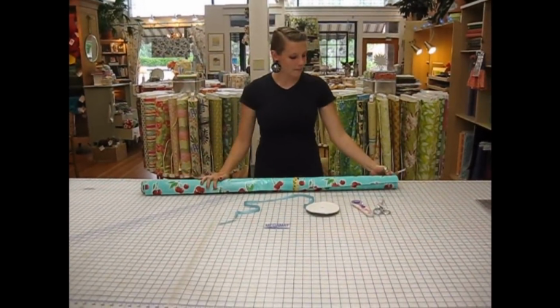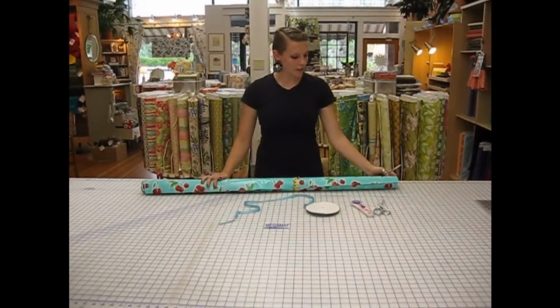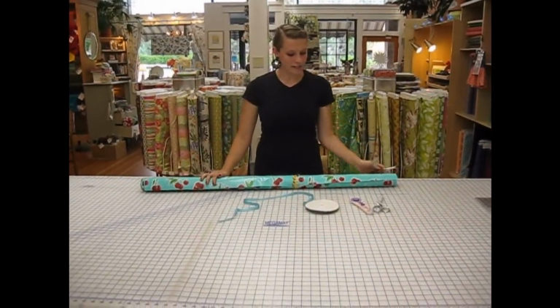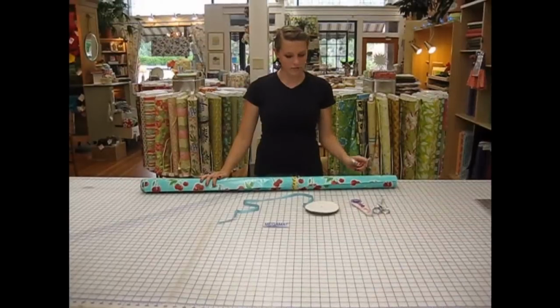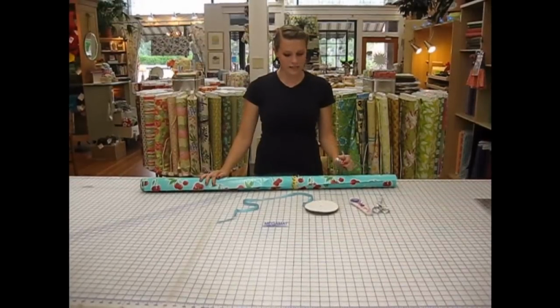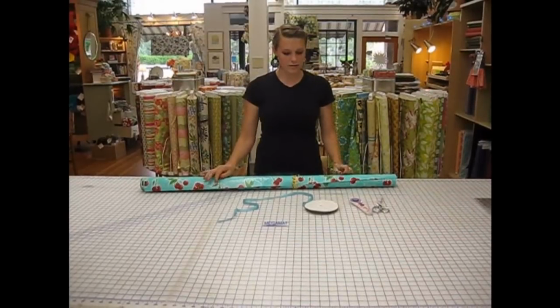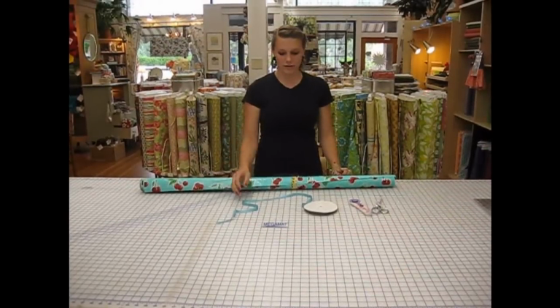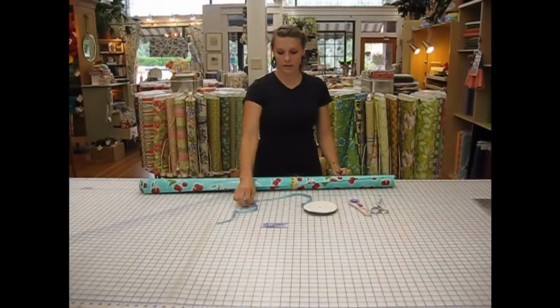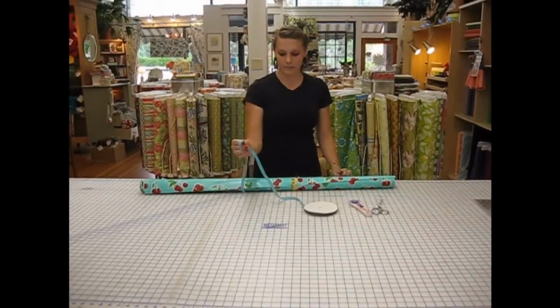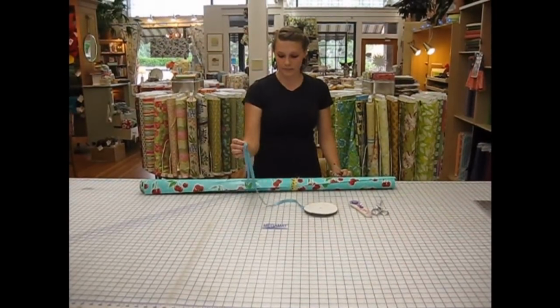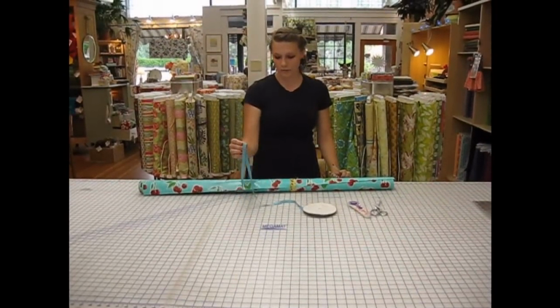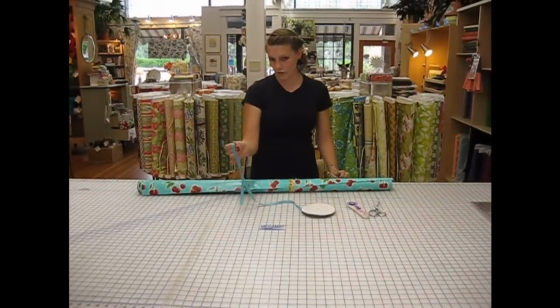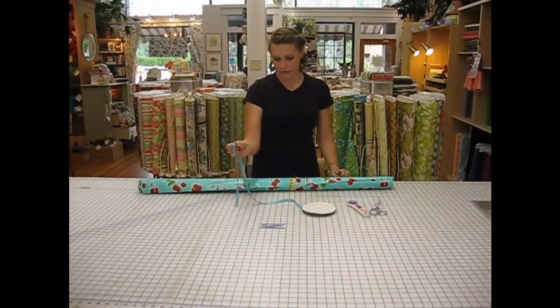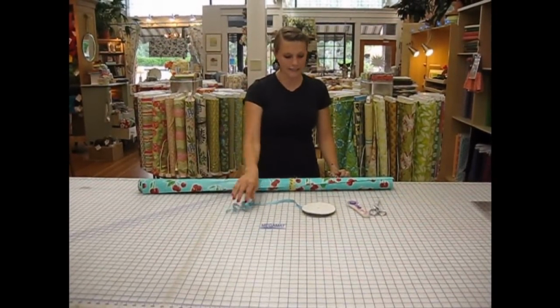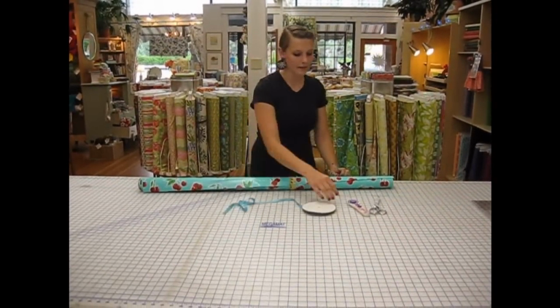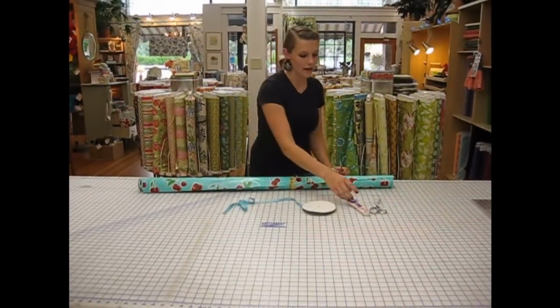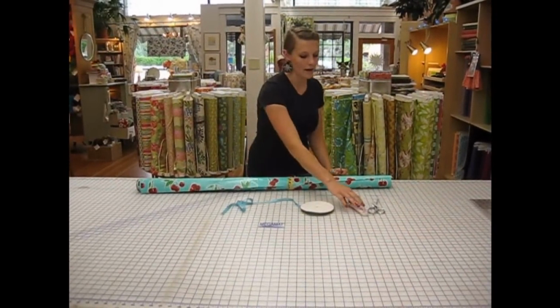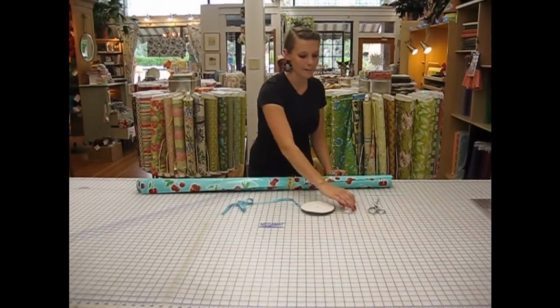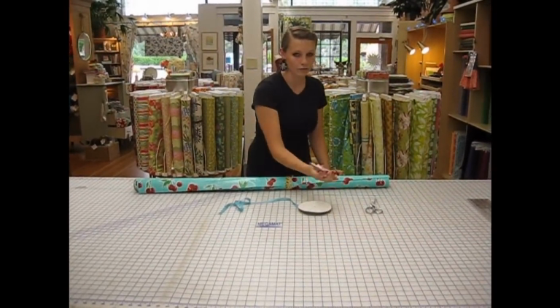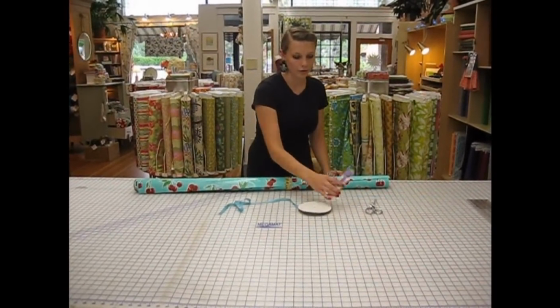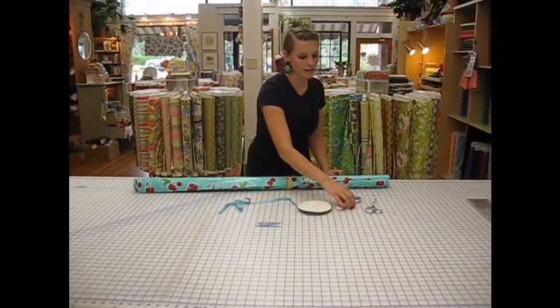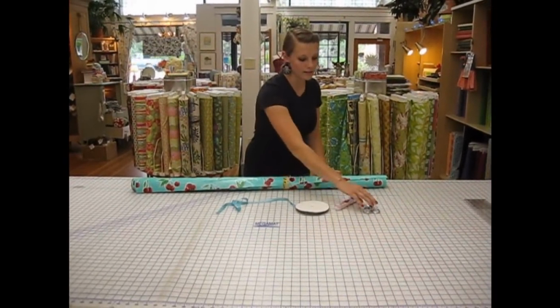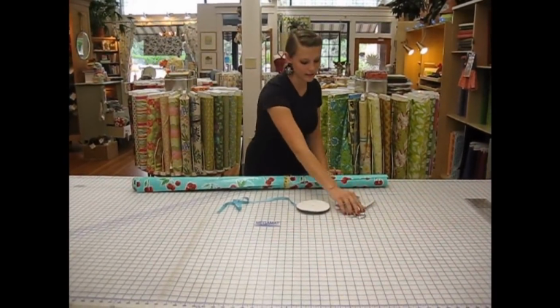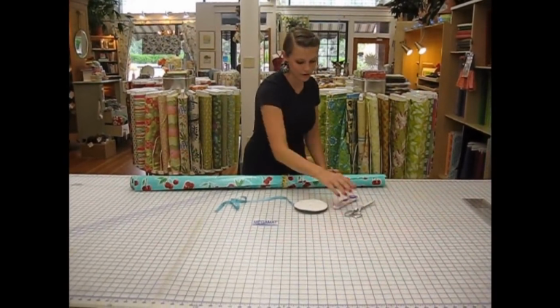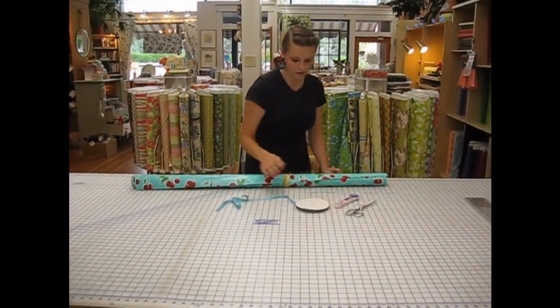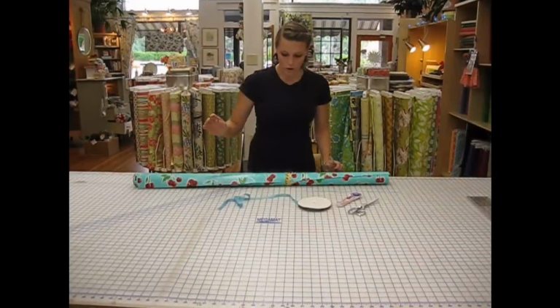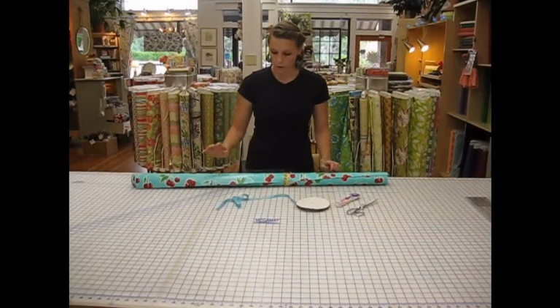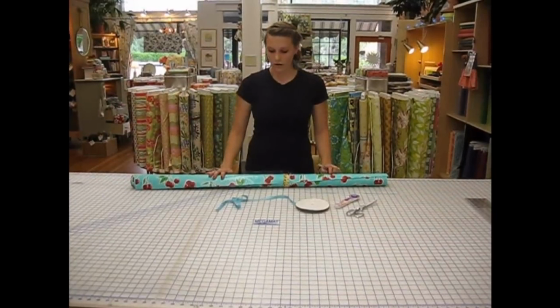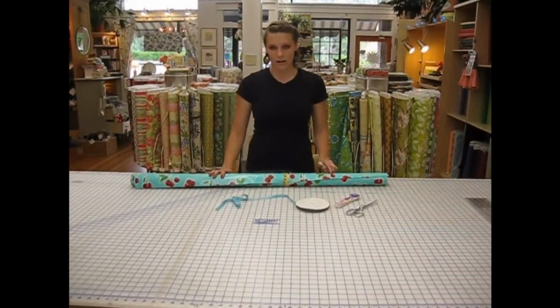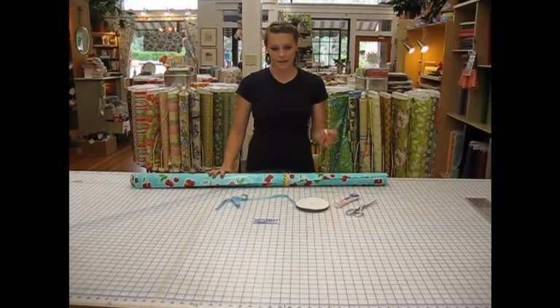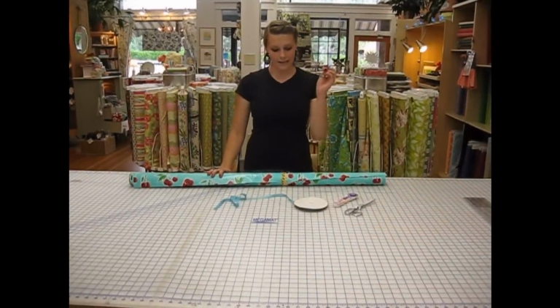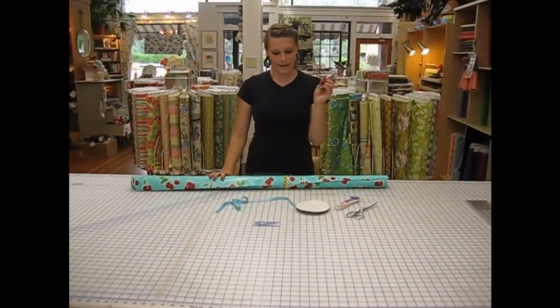Materials that you need are some ribbon or string, either a rotary blade or scissors, oil cloth, and a pen.